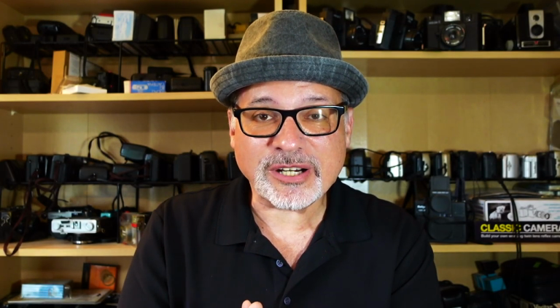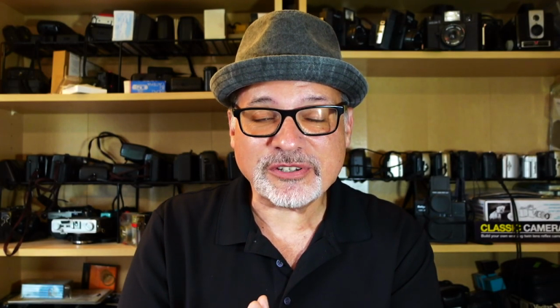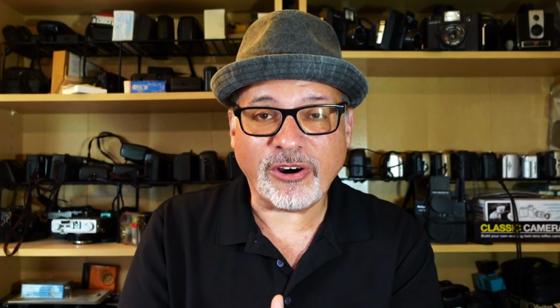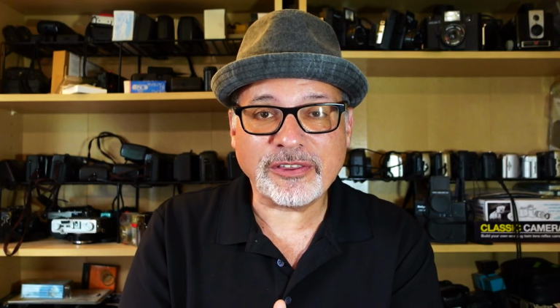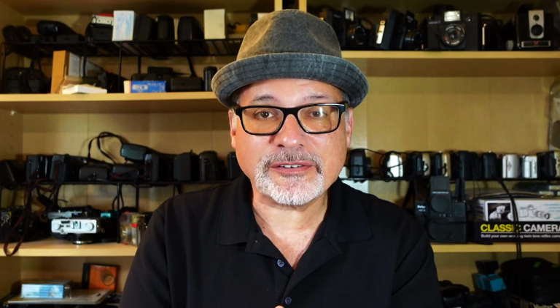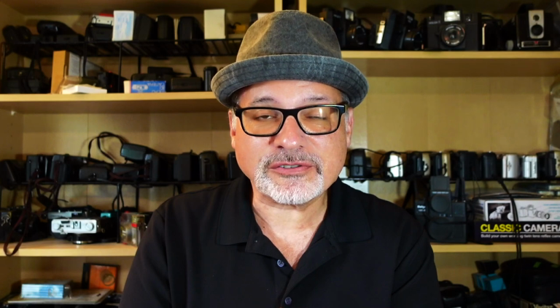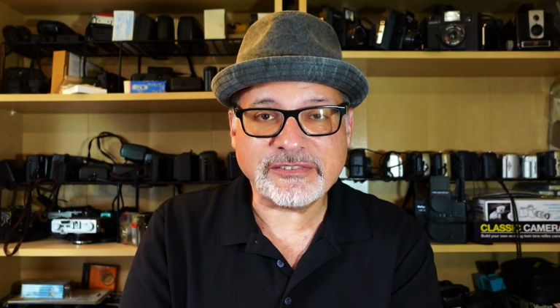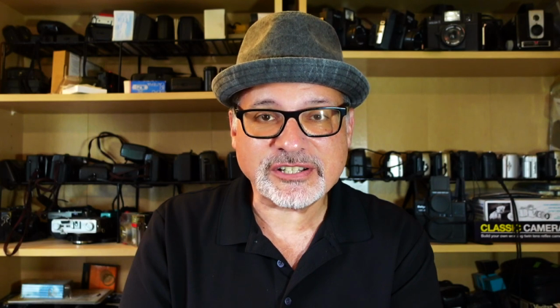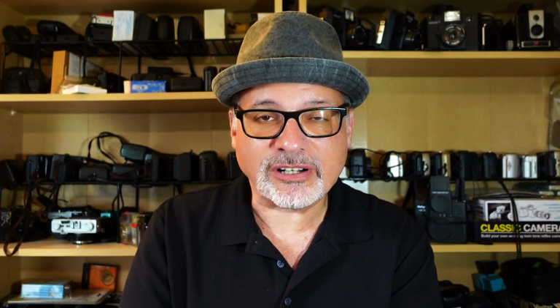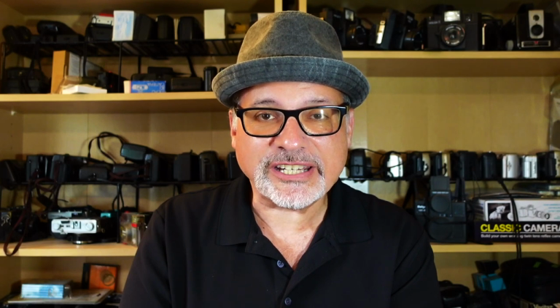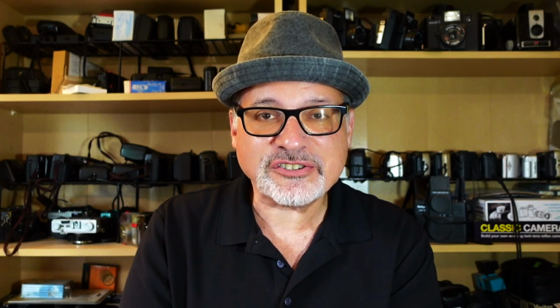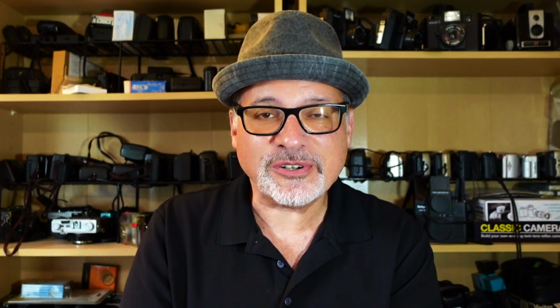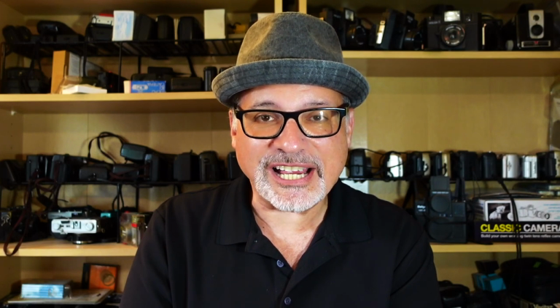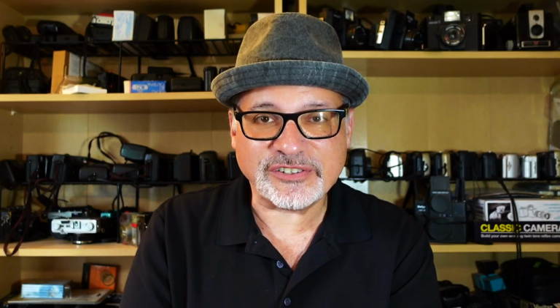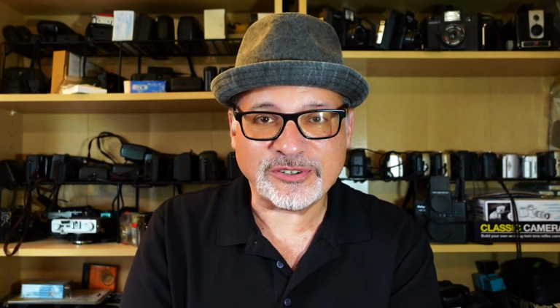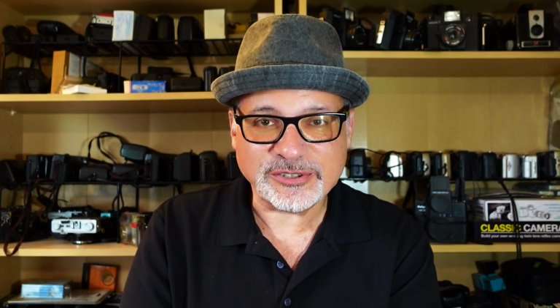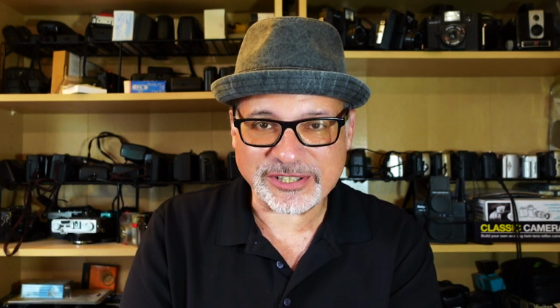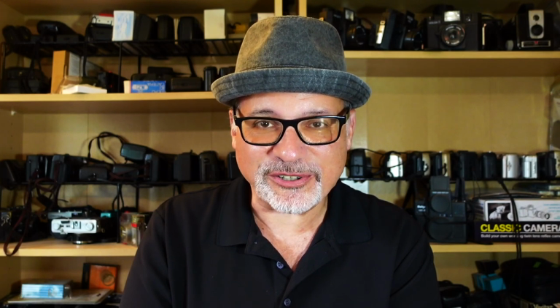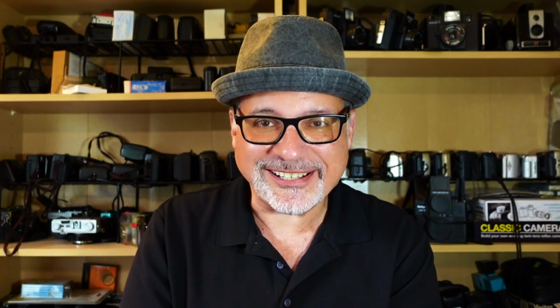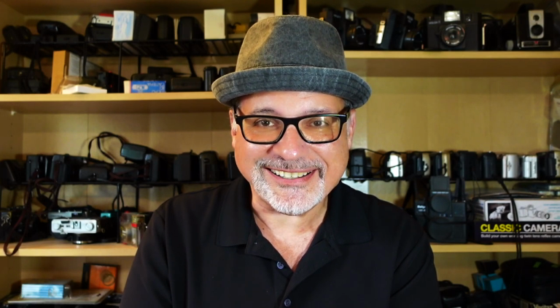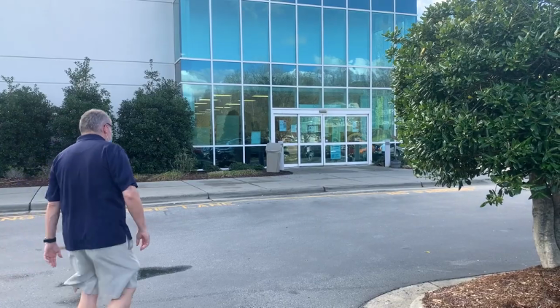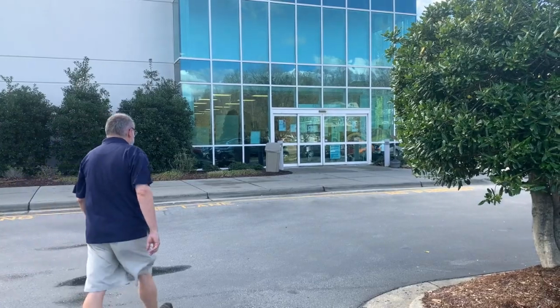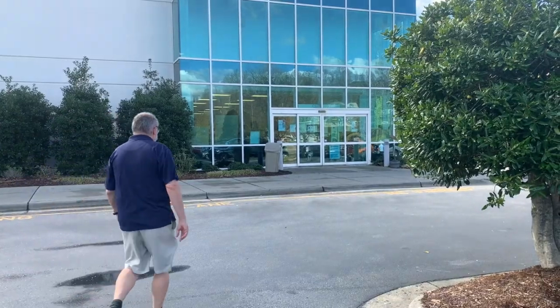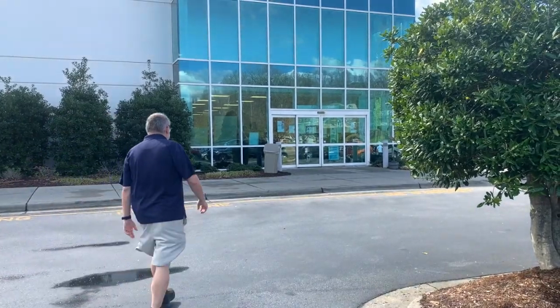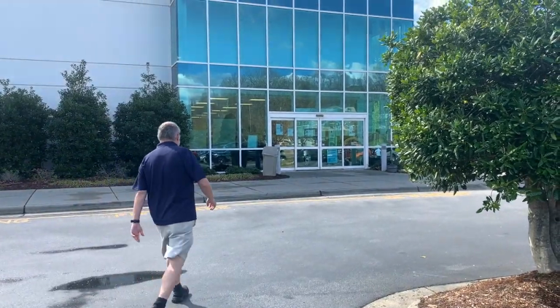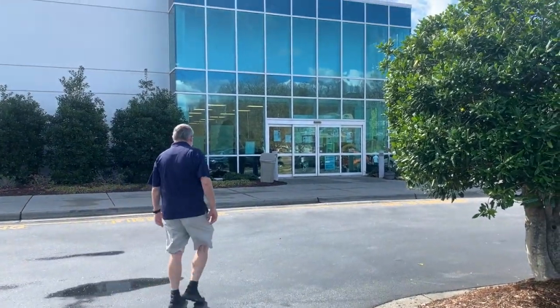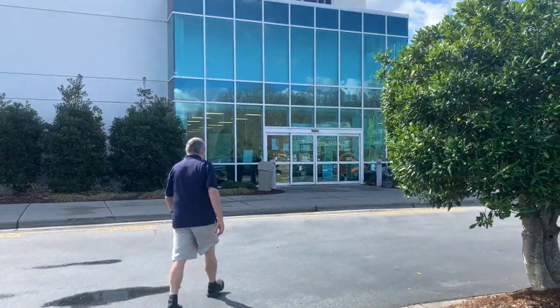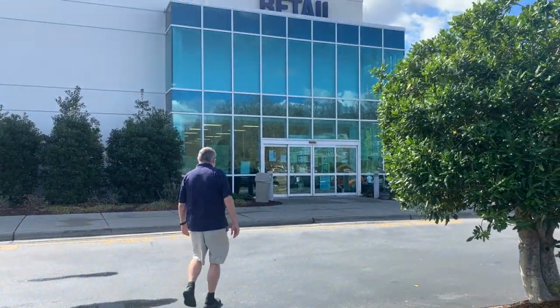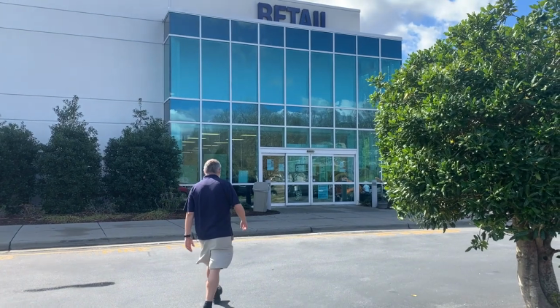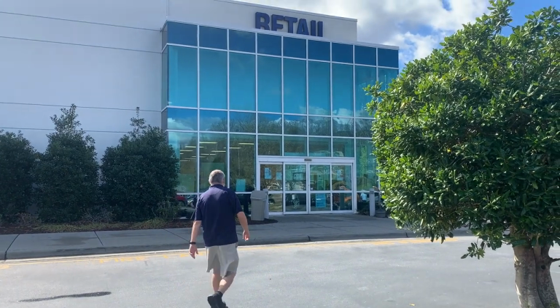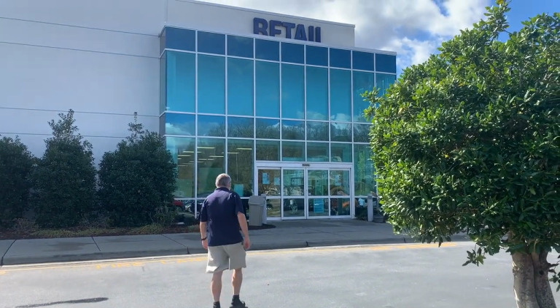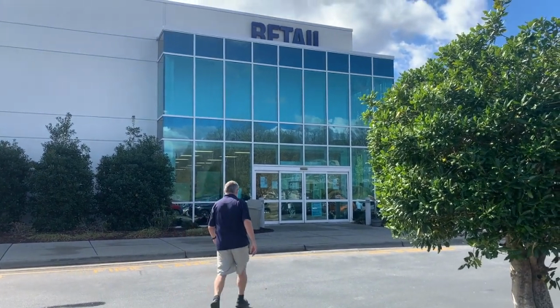Now we're going to rewind back to spring 2022, and I'm going to share with you all the thrift stores I visited on a vacation to Asheville, North Carolina. First up is the Goodwill retail store.